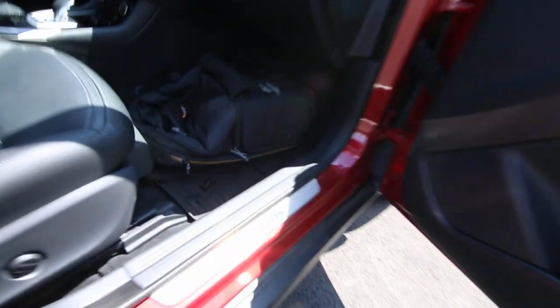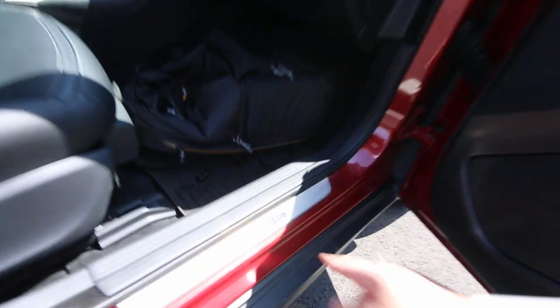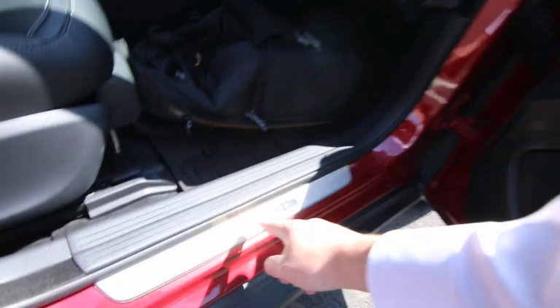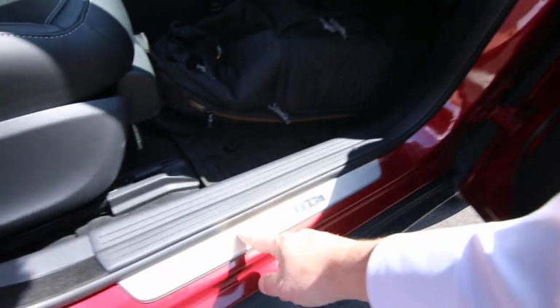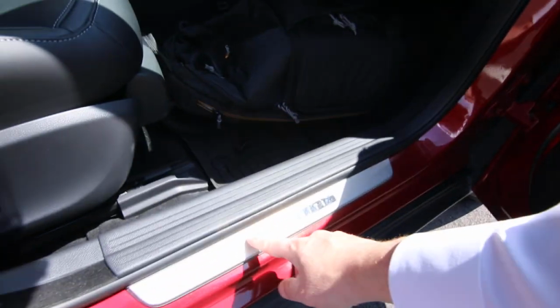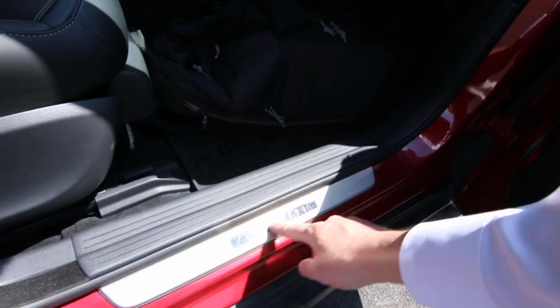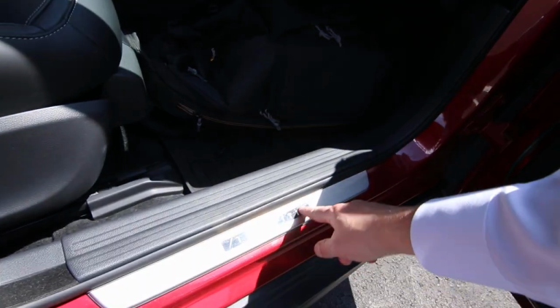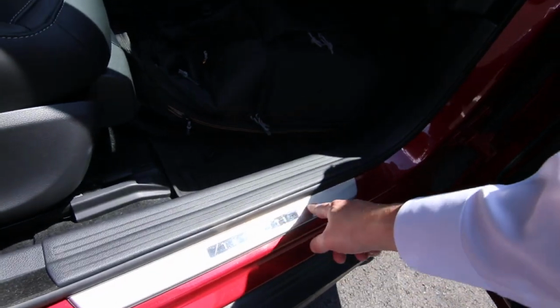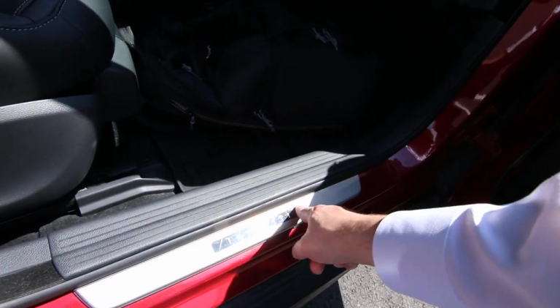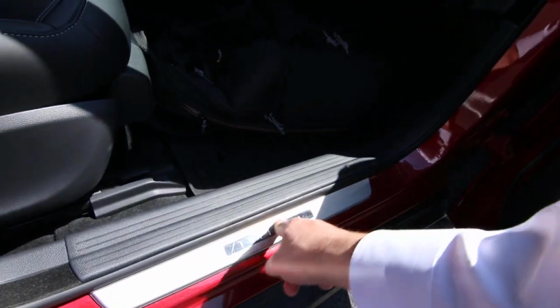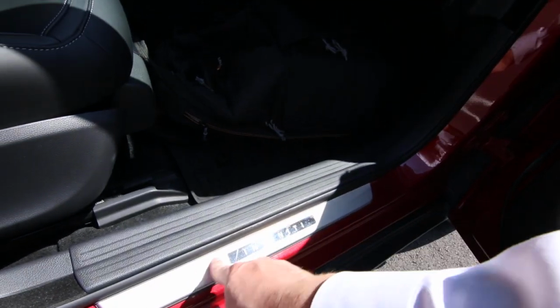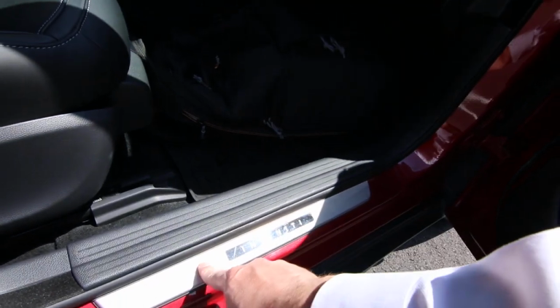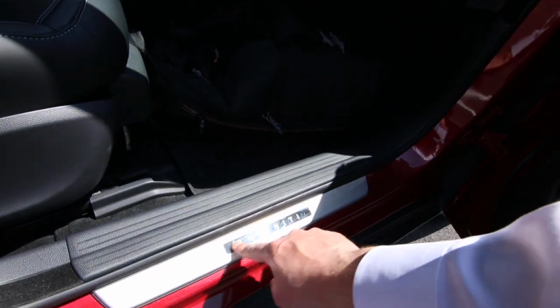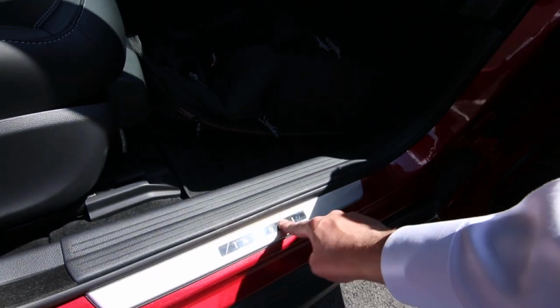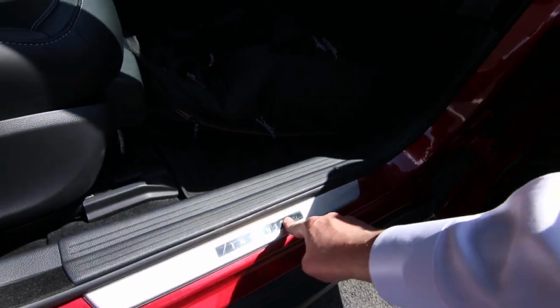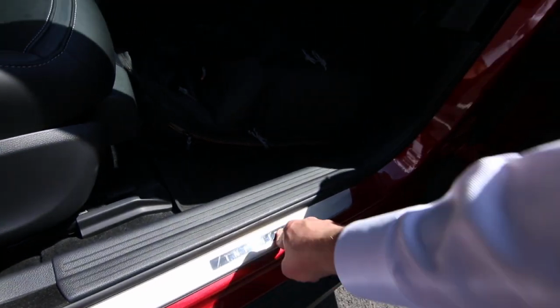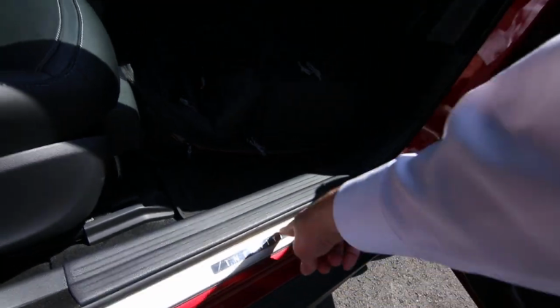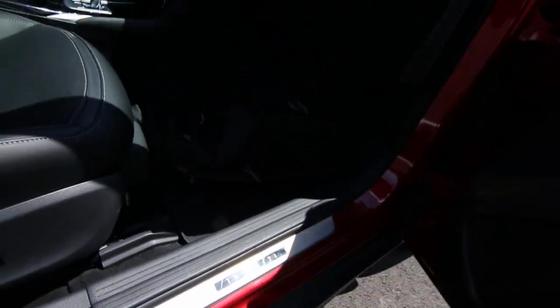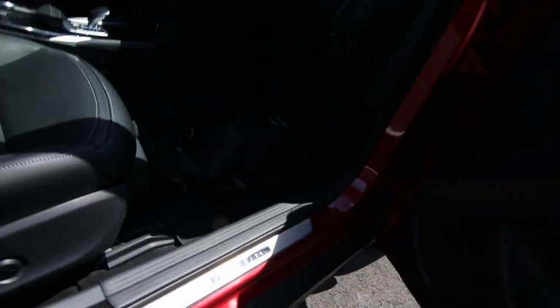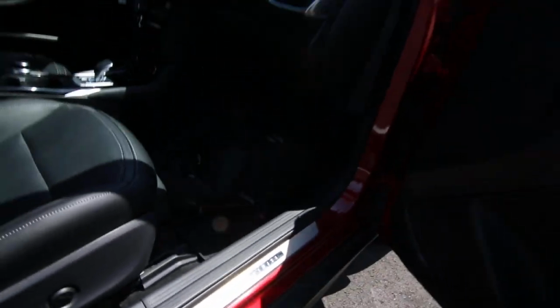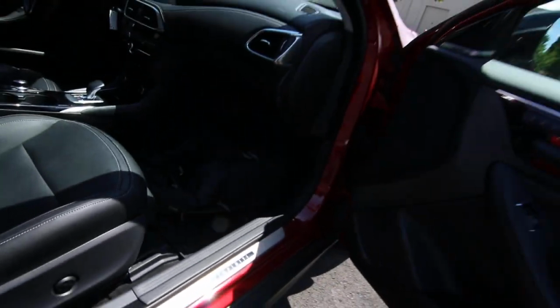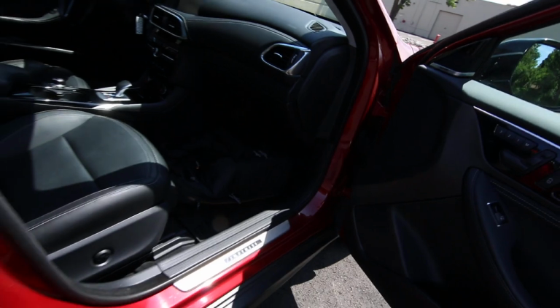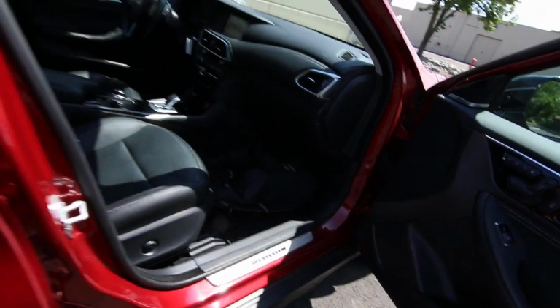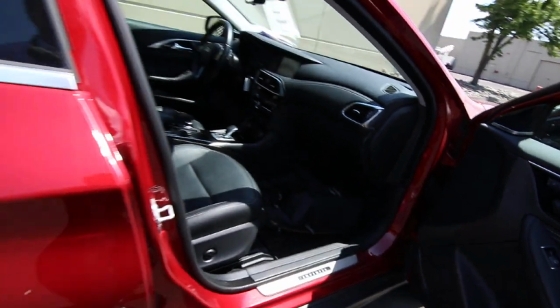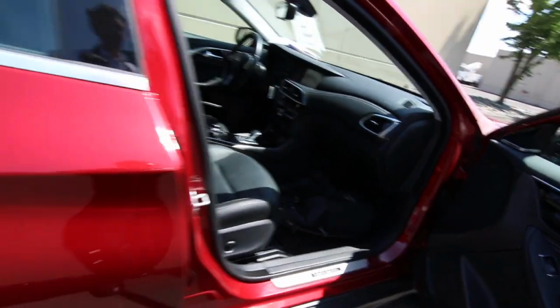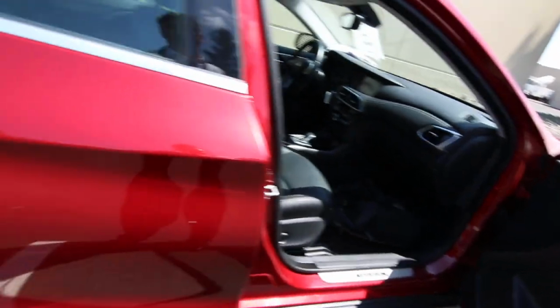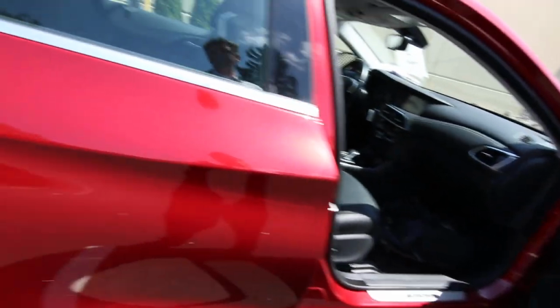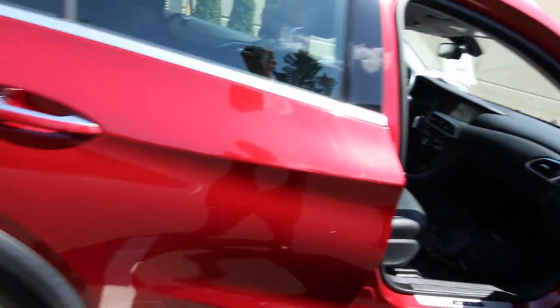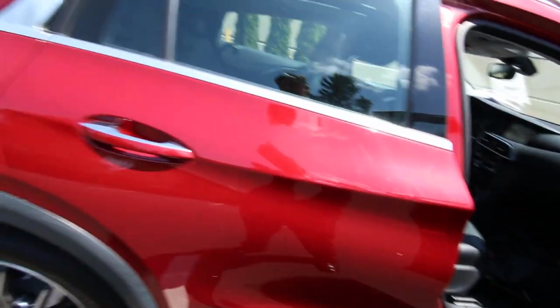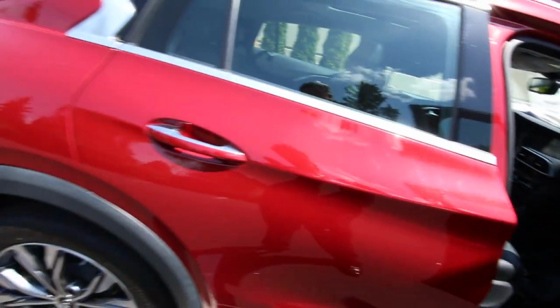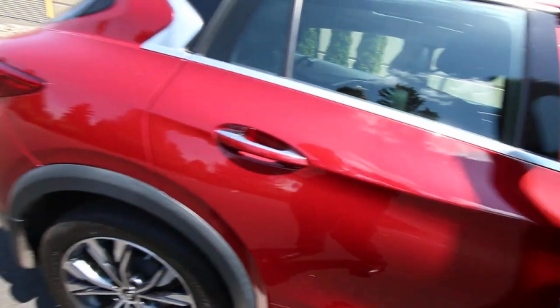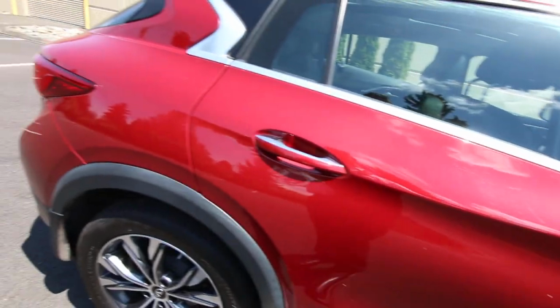These are the illuminated kick plates — a $540 option. They light up; you really can't tell right now, but at night time they look super cool.